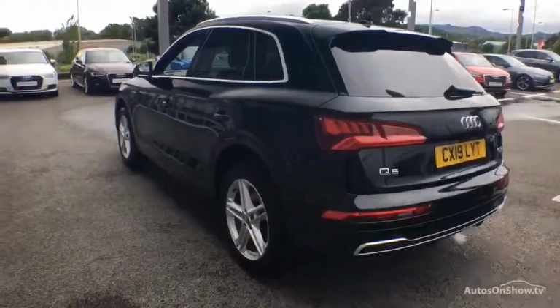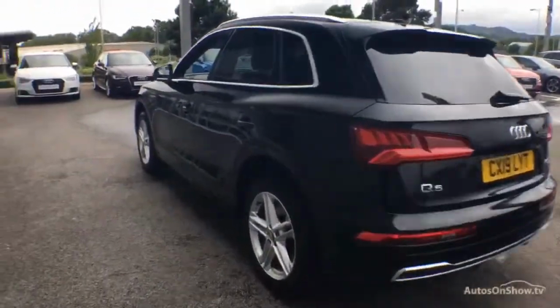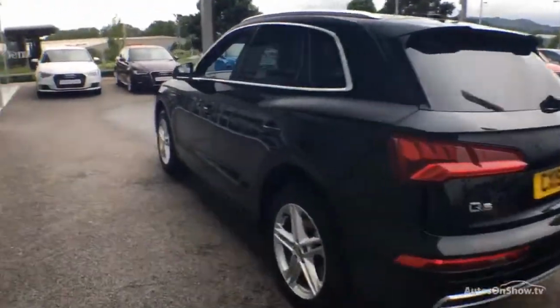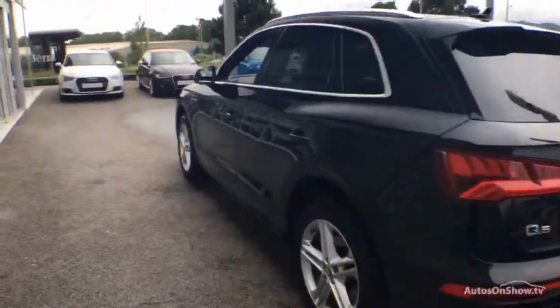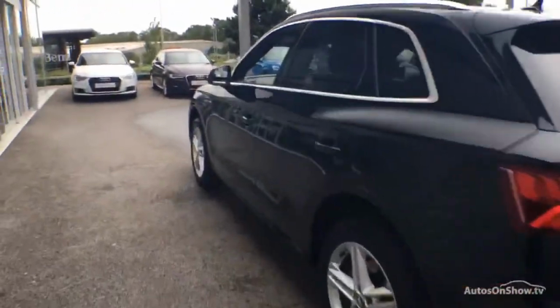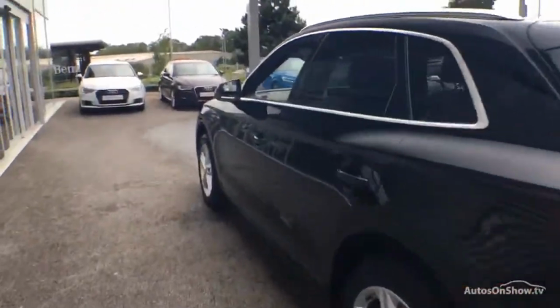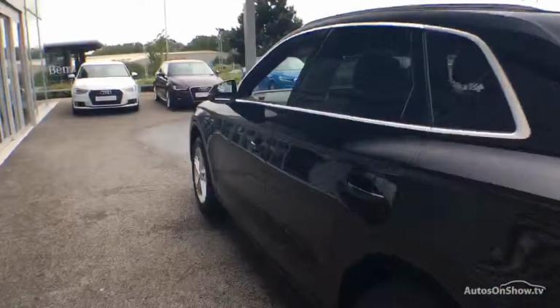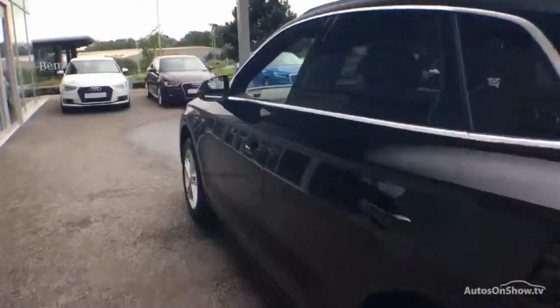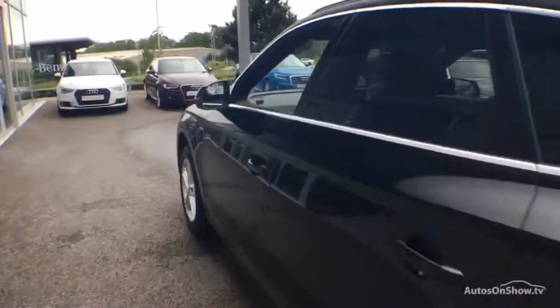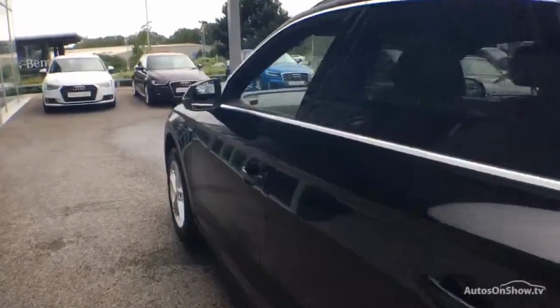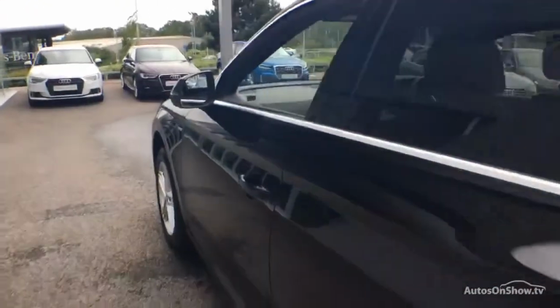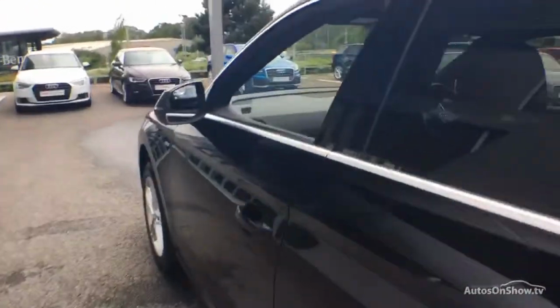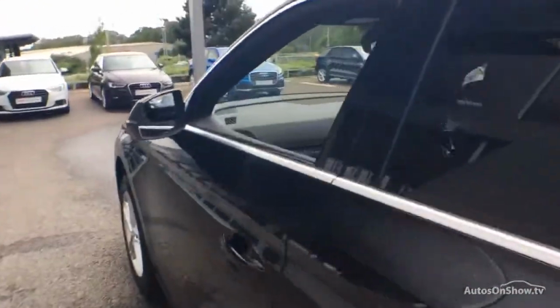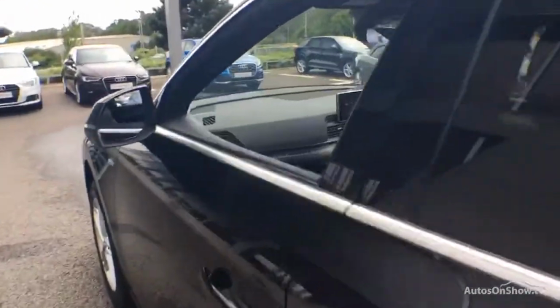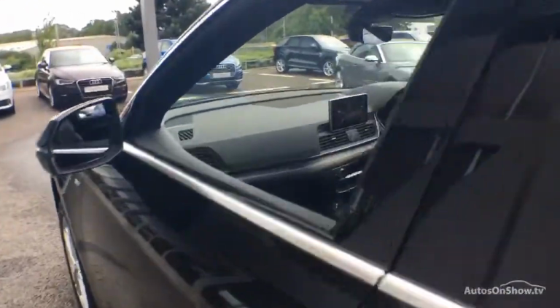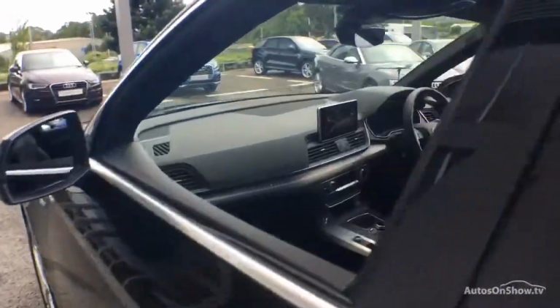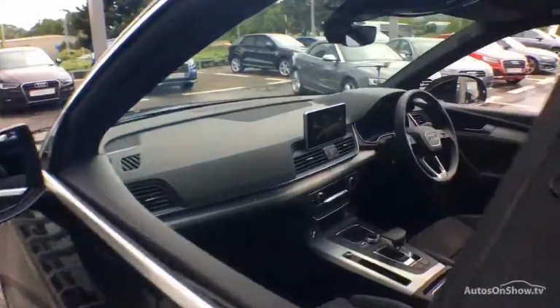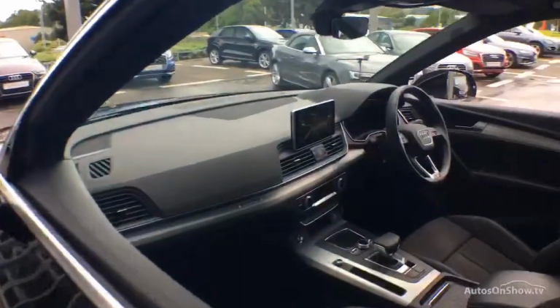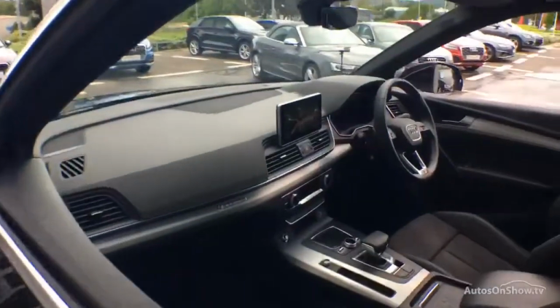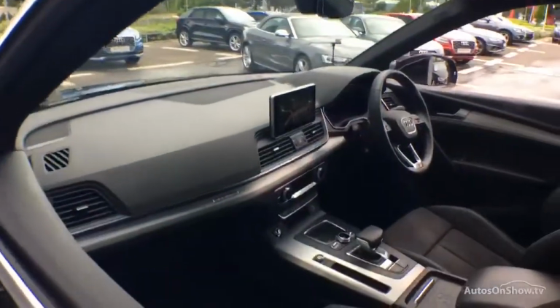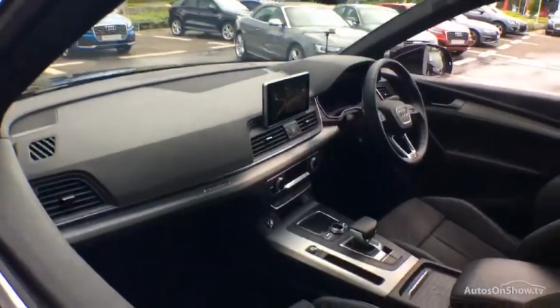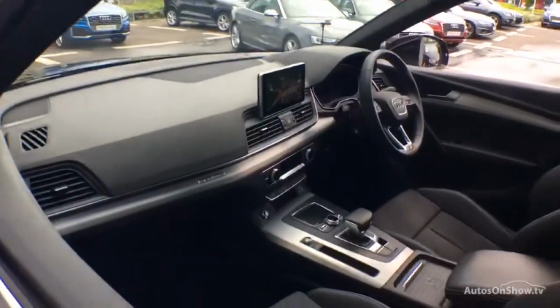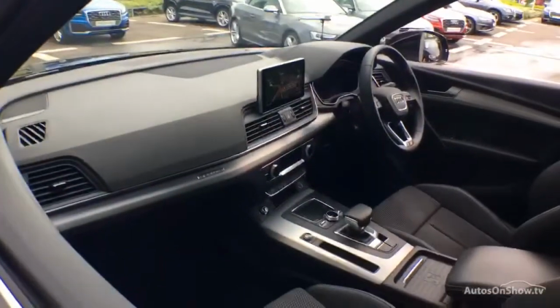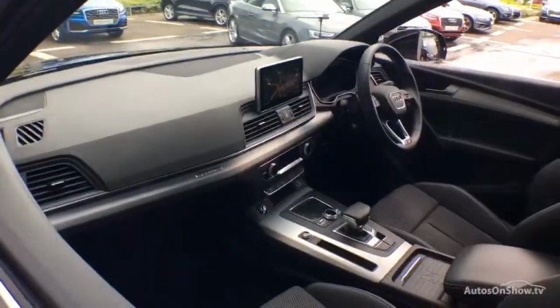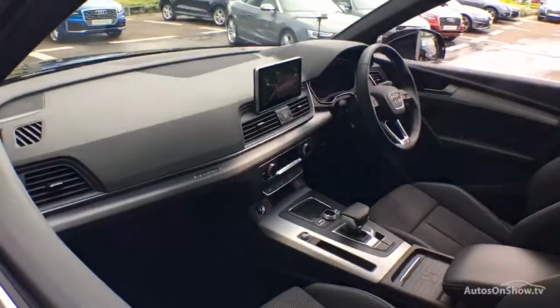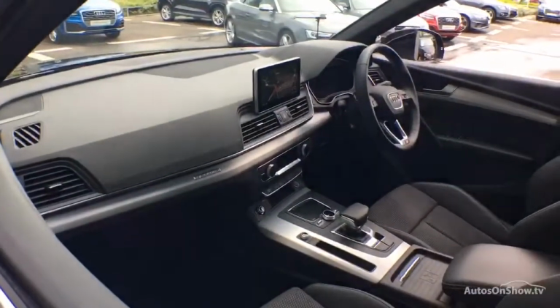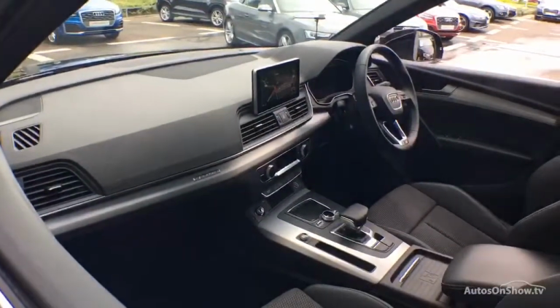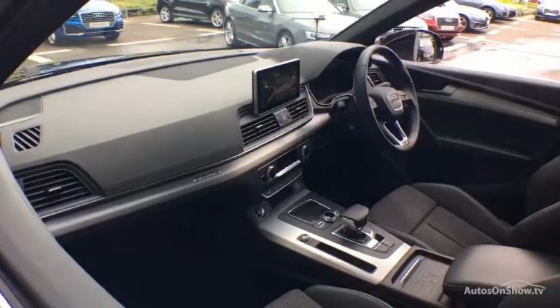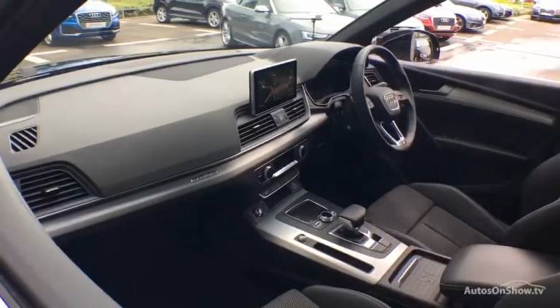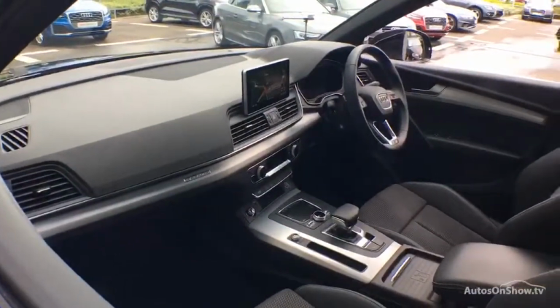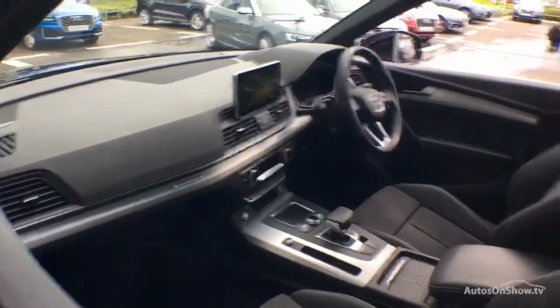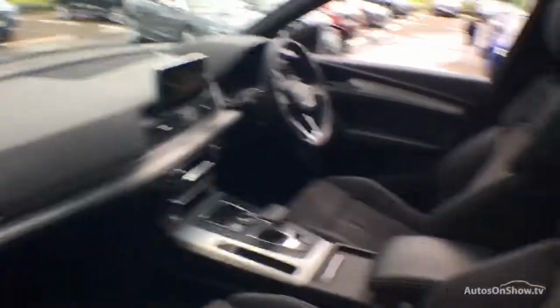Any dents, bumps or scuffs are removed by our technicians using state of the art technology.